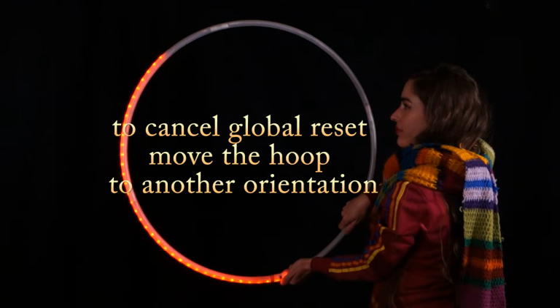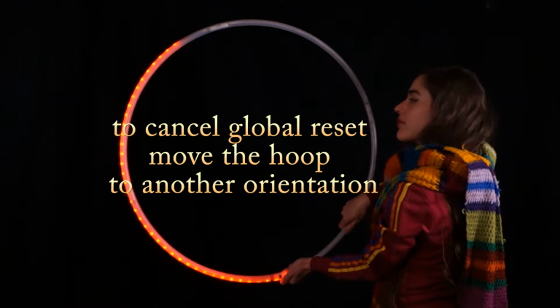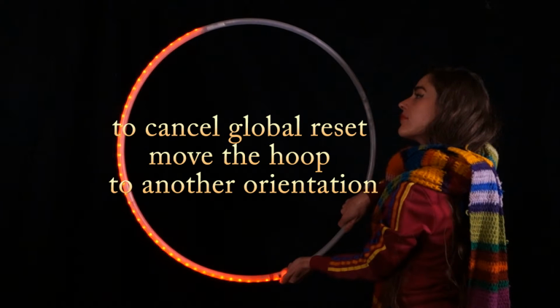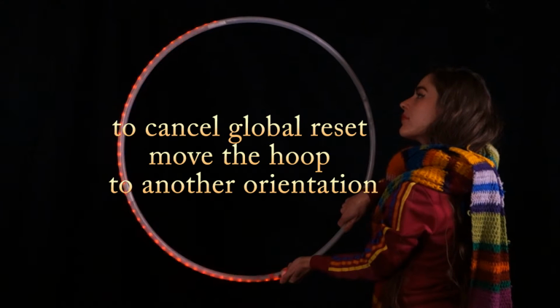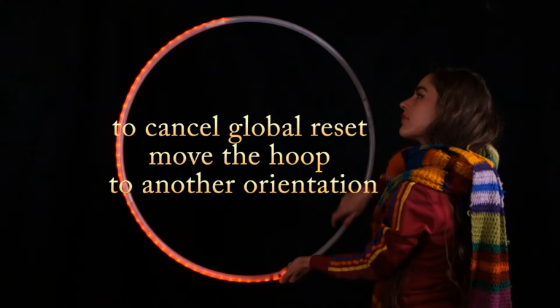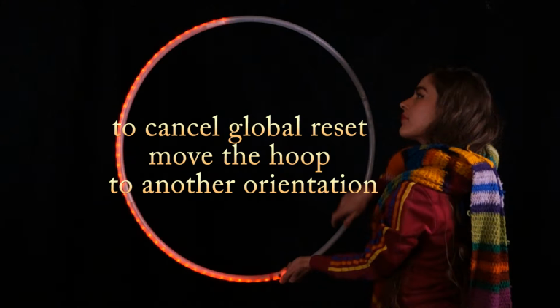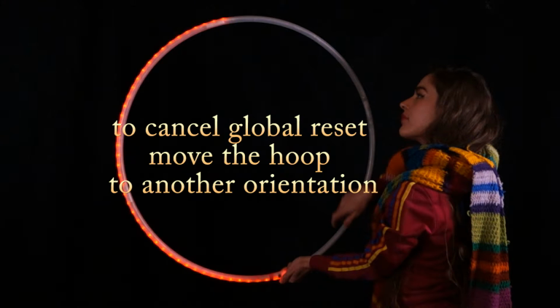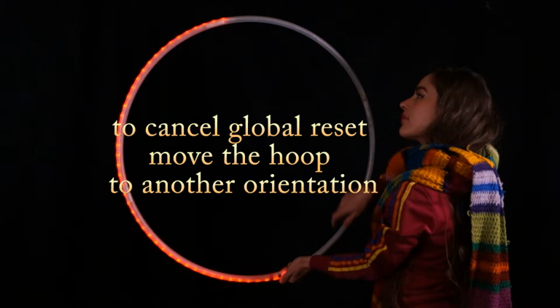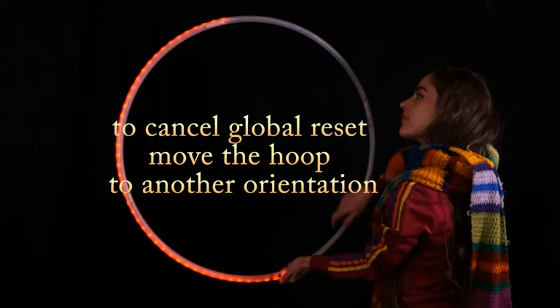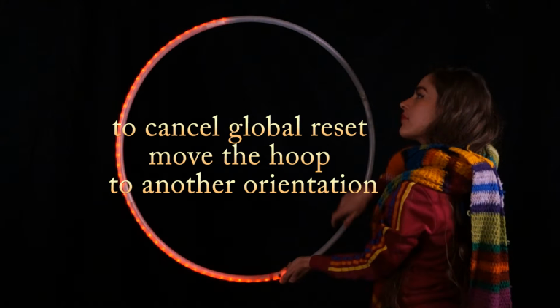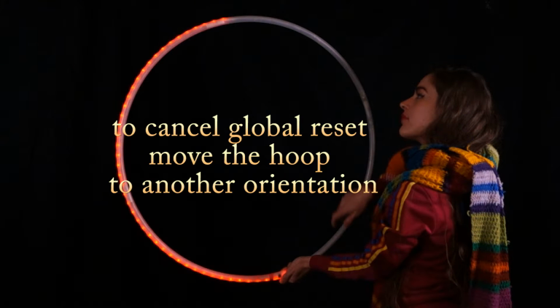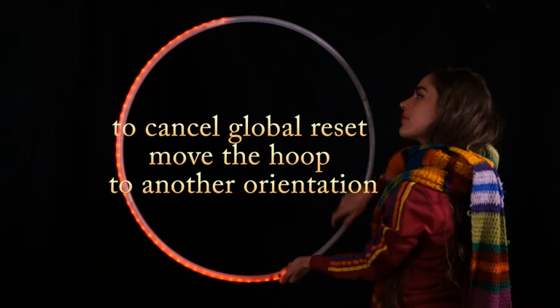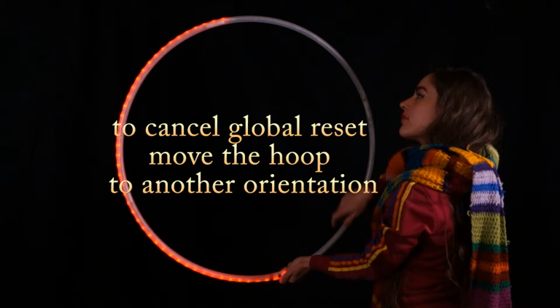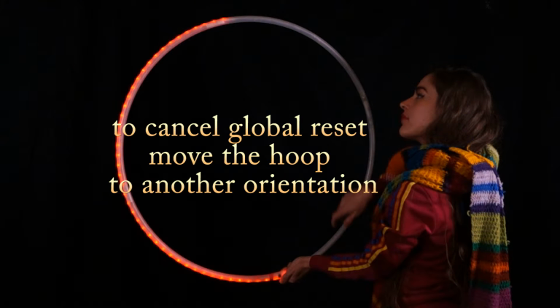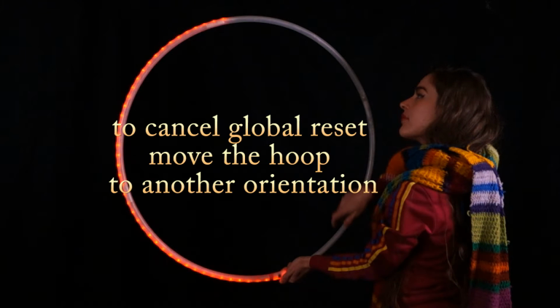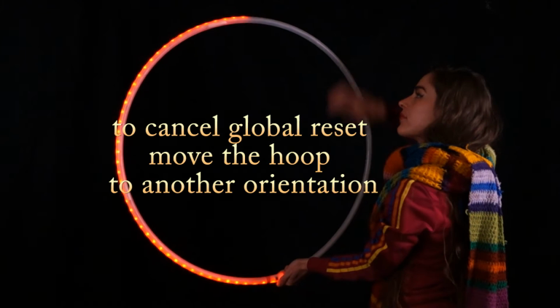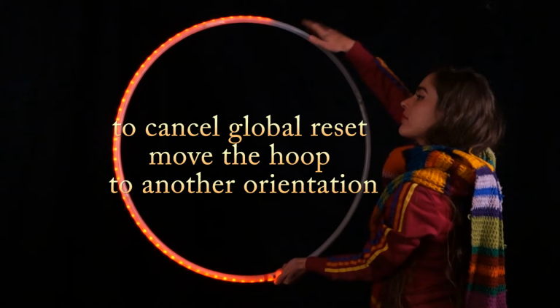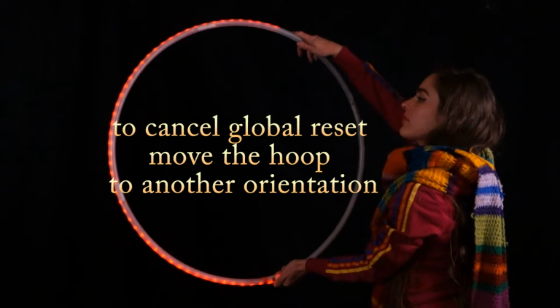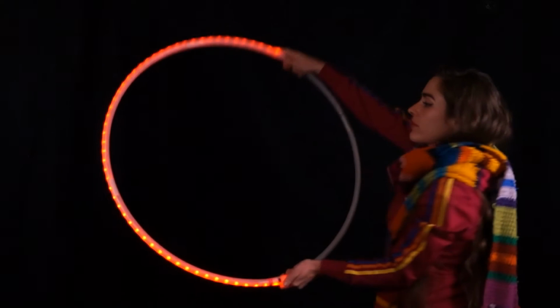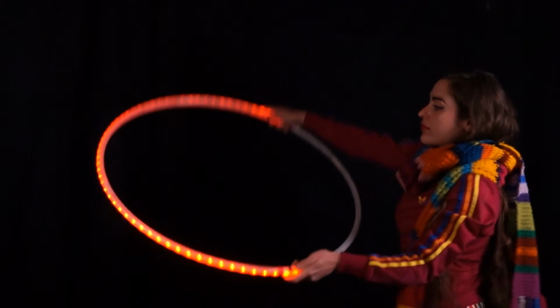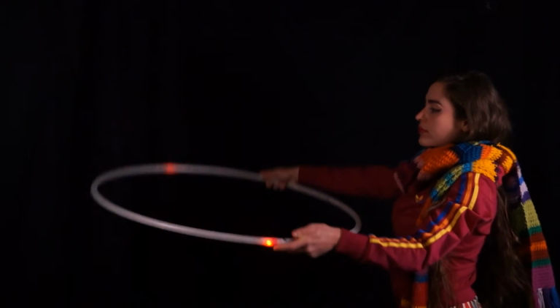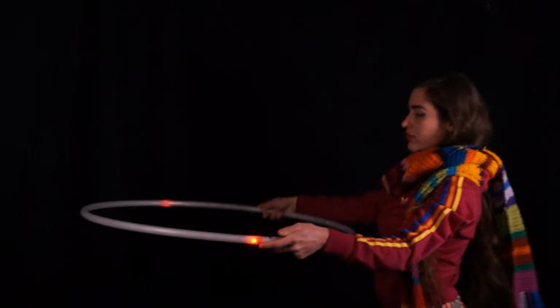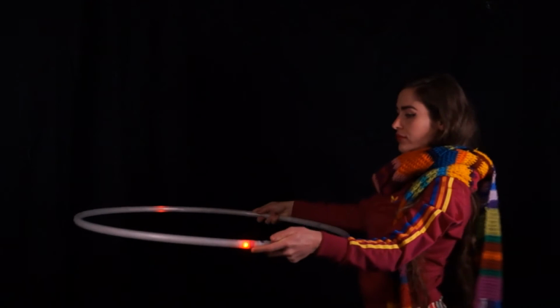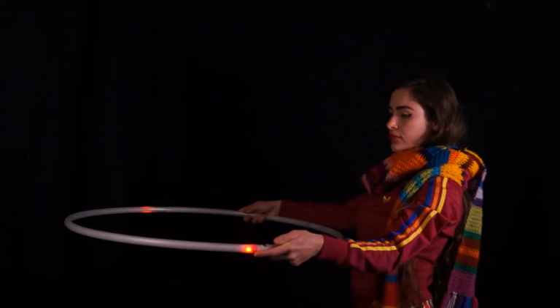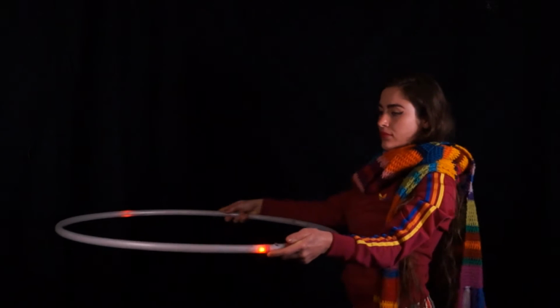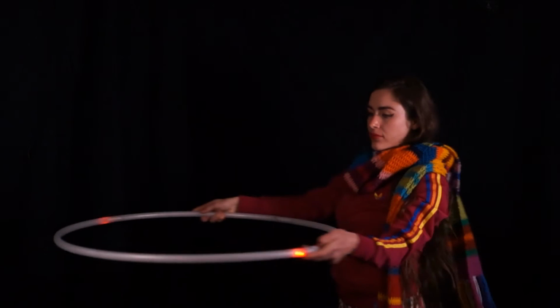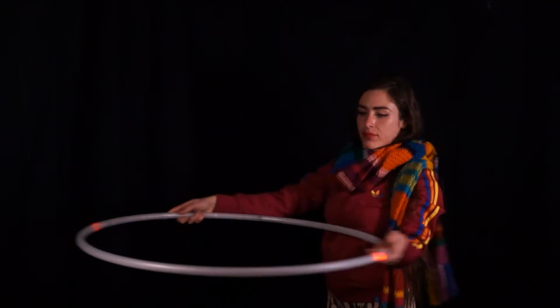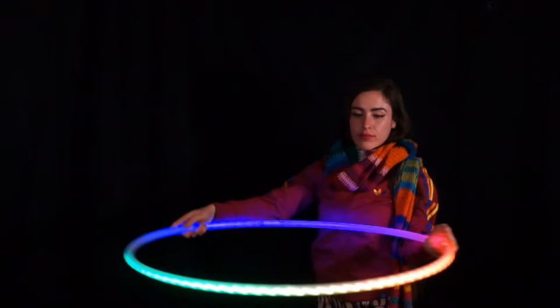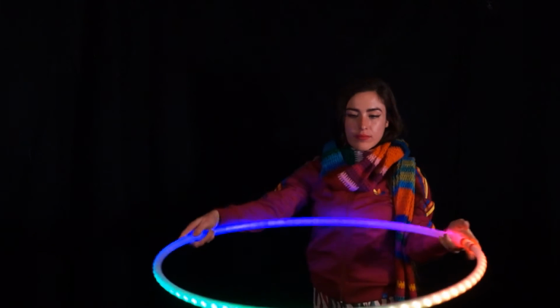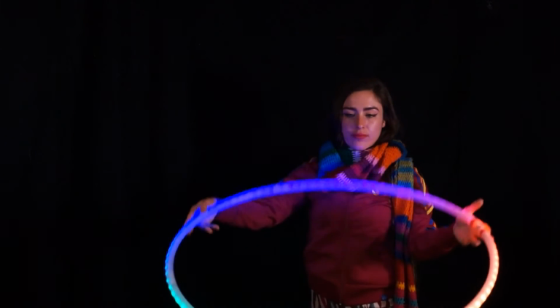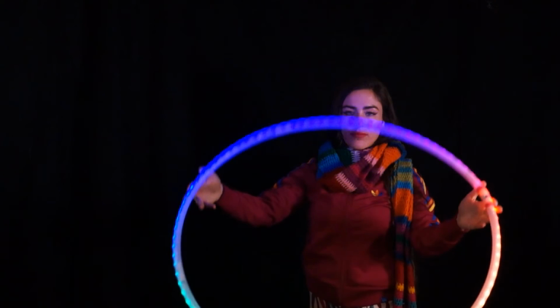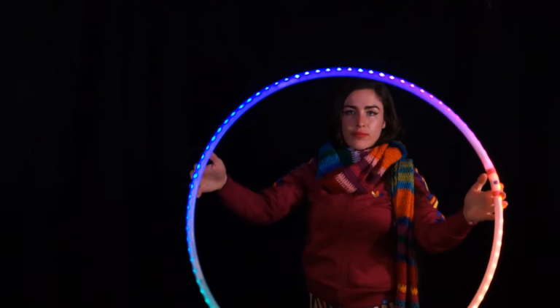And if you want to cancel it, as it's going around you'll see it starts flashing. Just move the hoop to another orientation — it's a touchscreen.